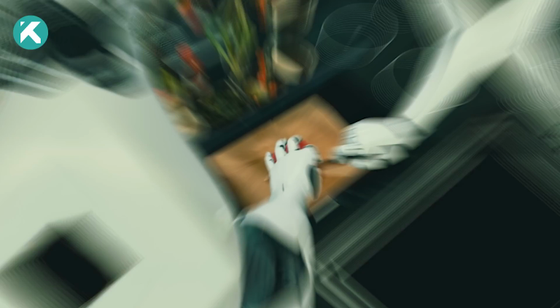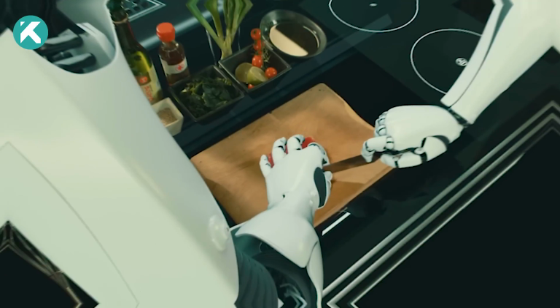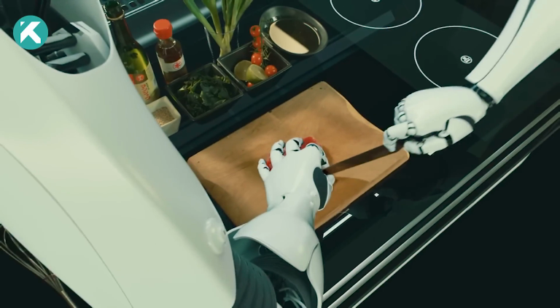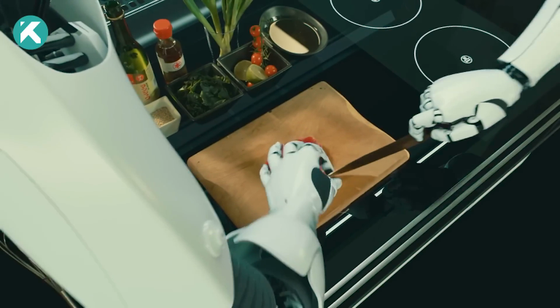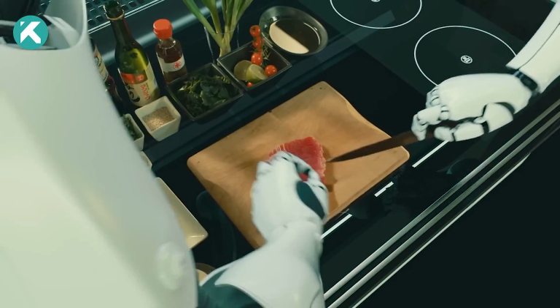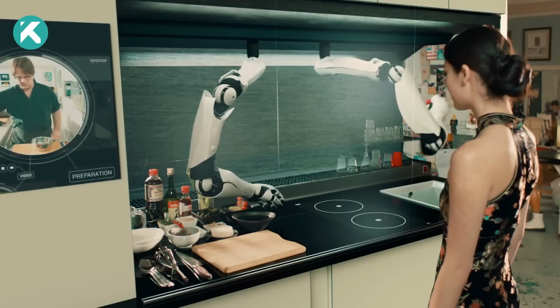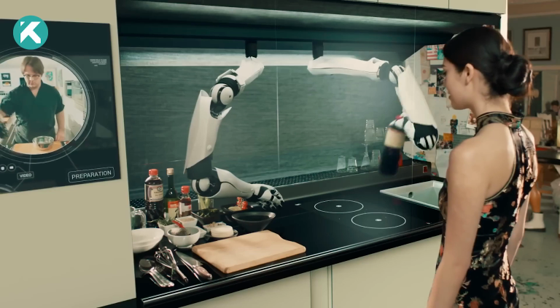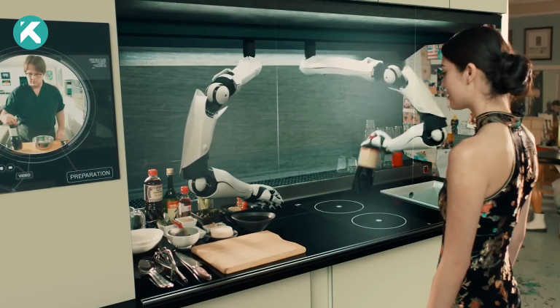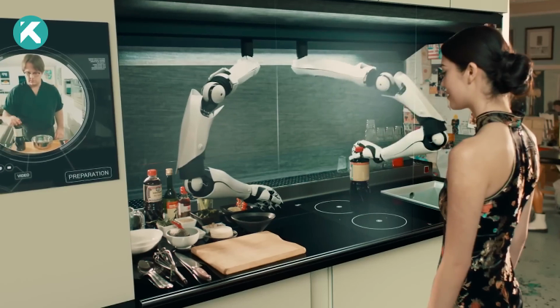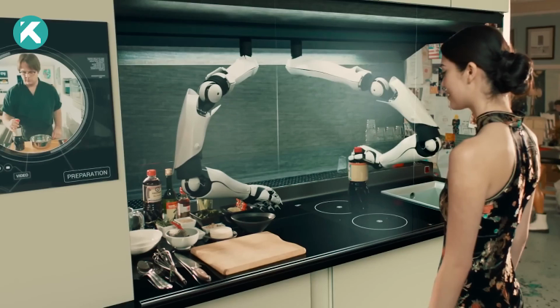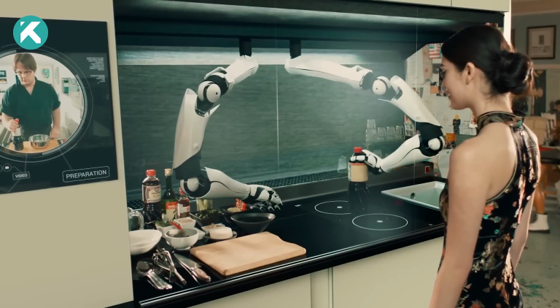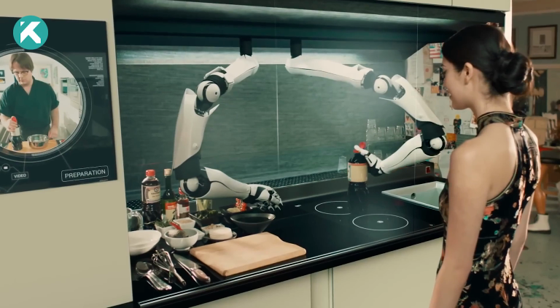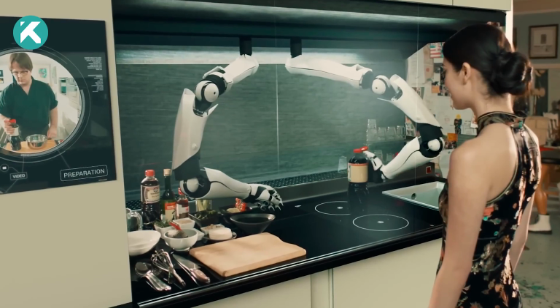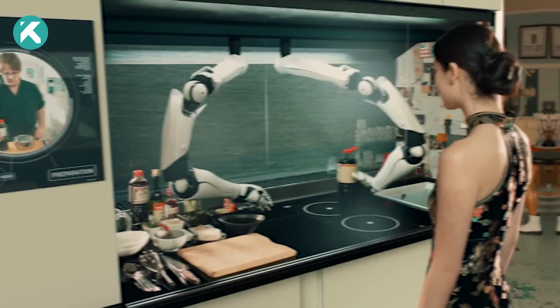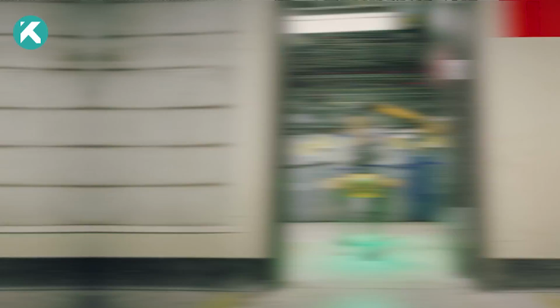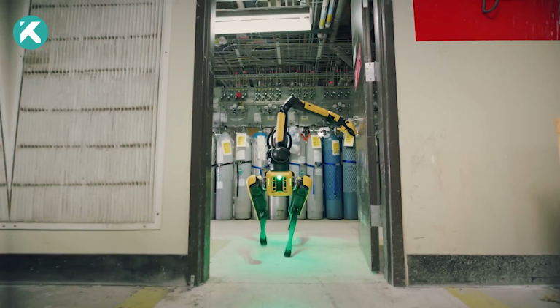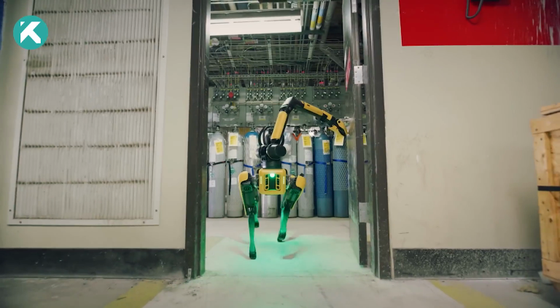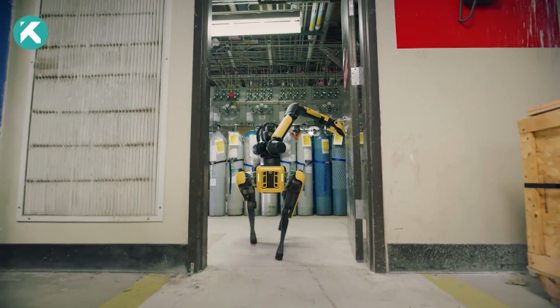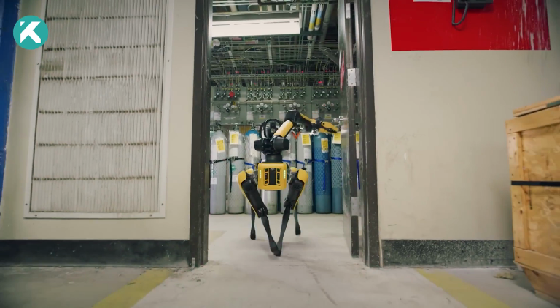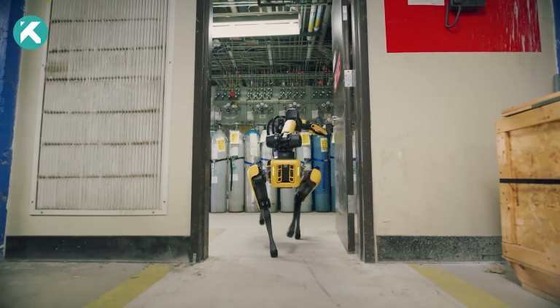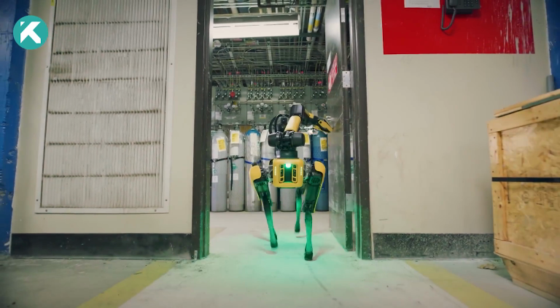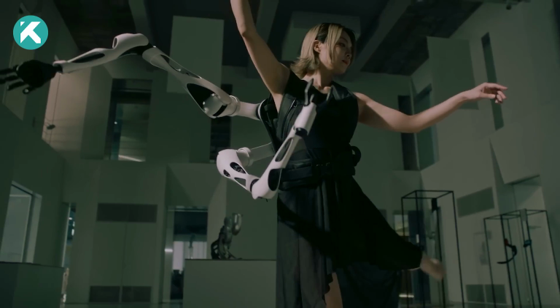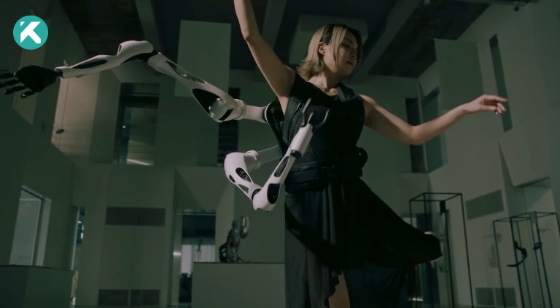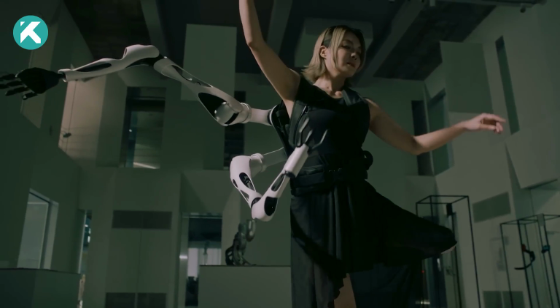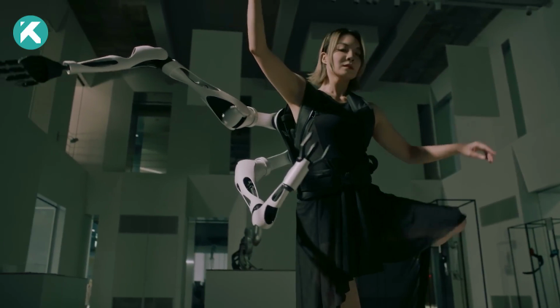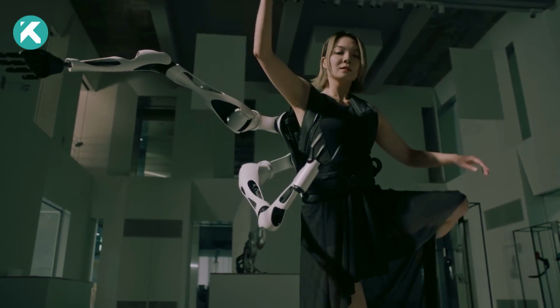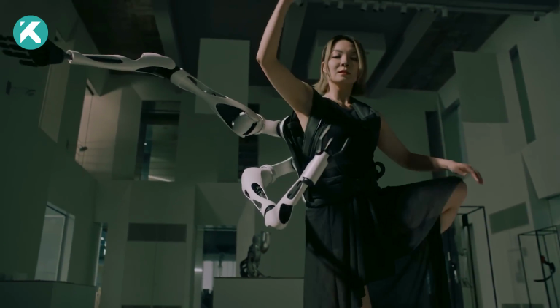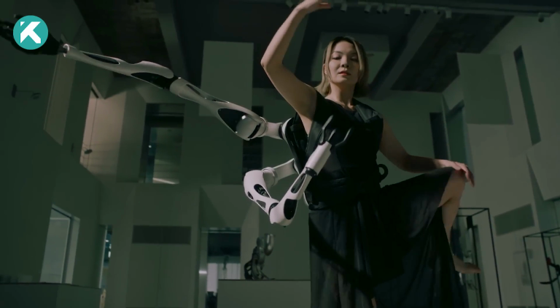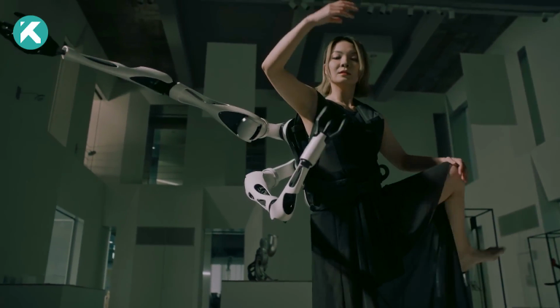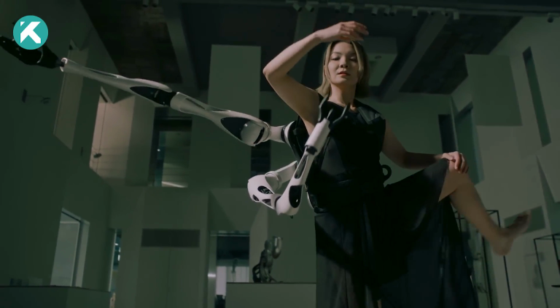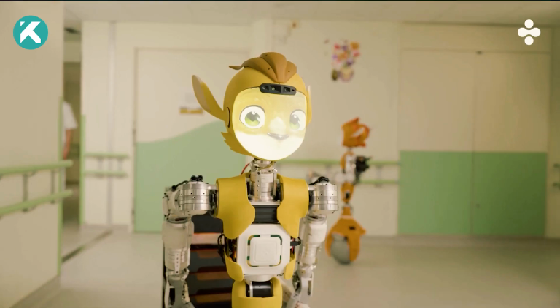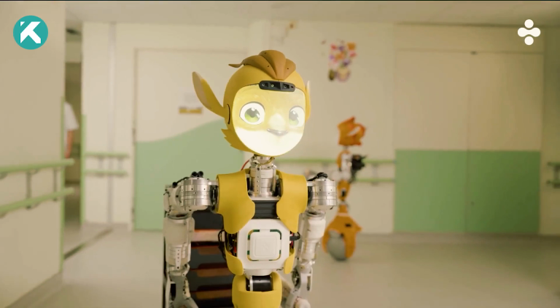Explore the horizon of robotic marvels as technological strides push the boundaries of what machines can achieve.